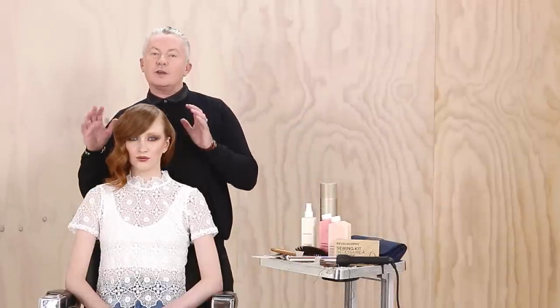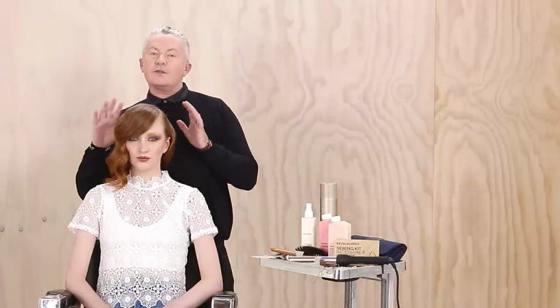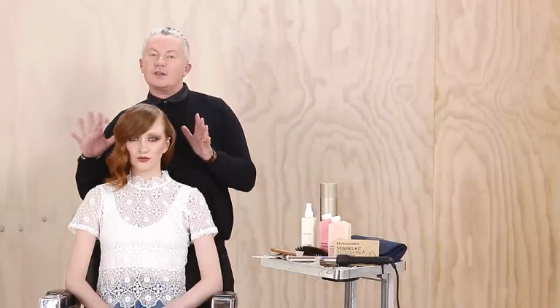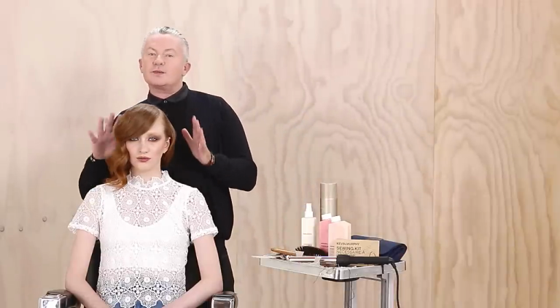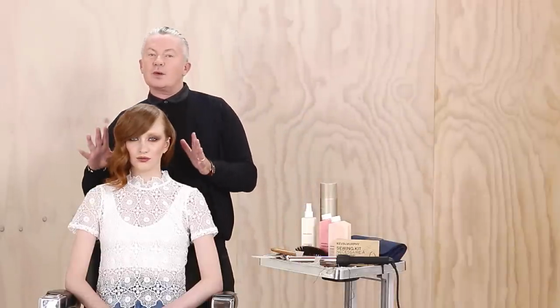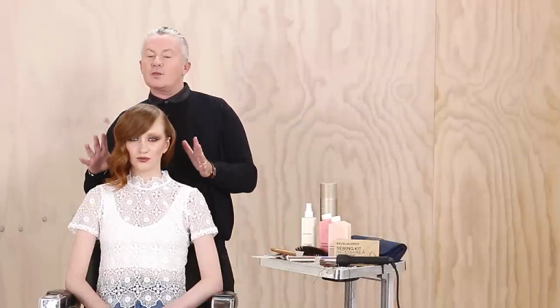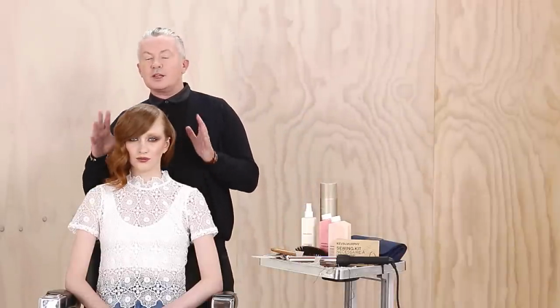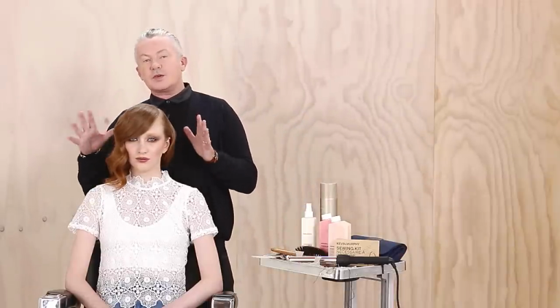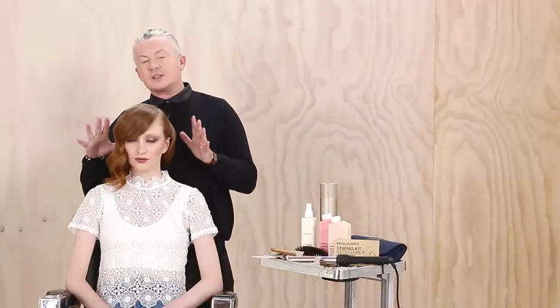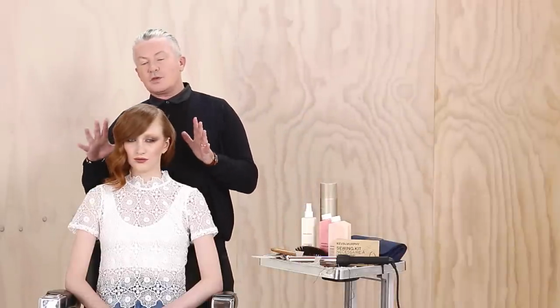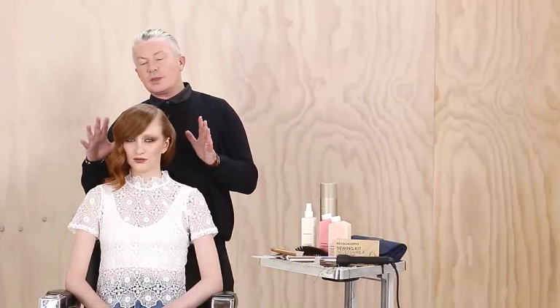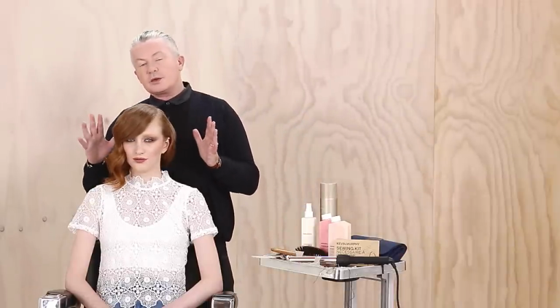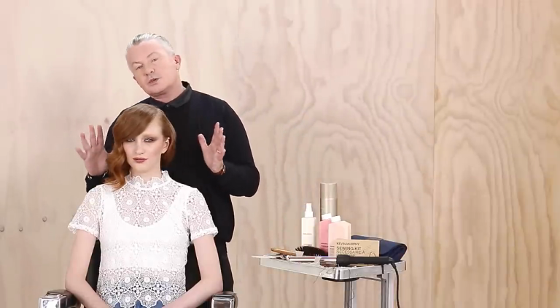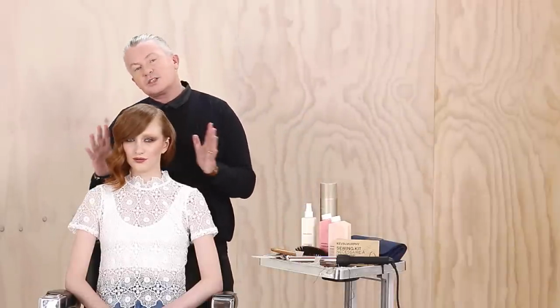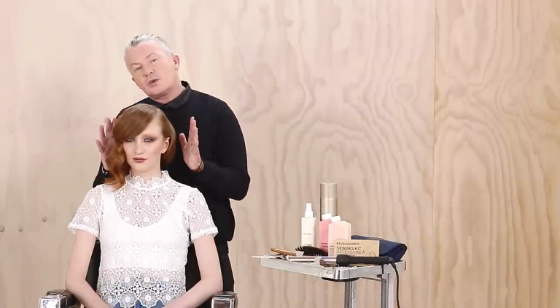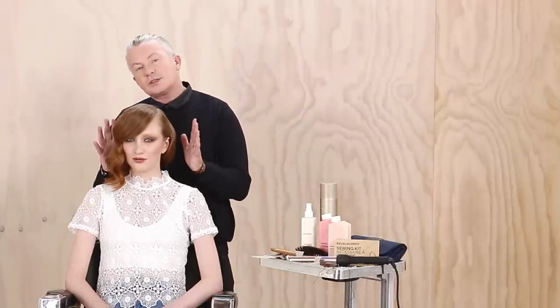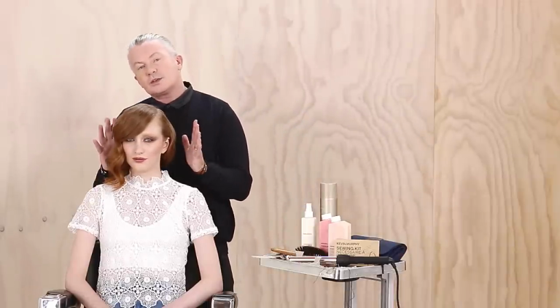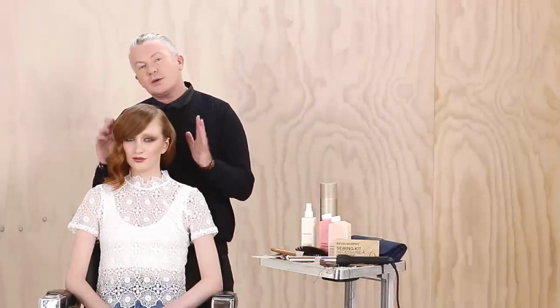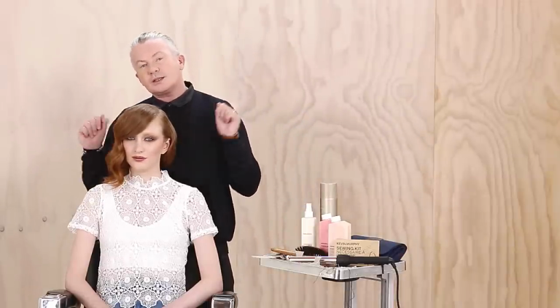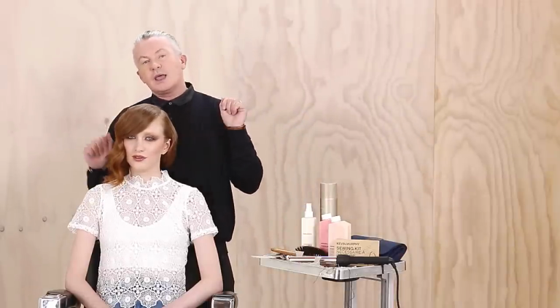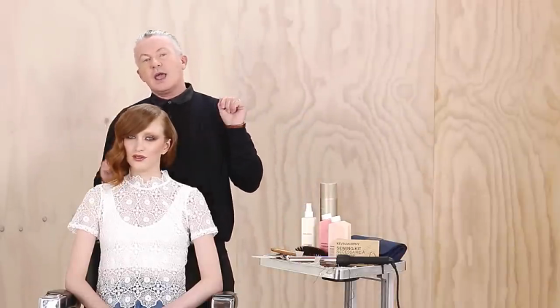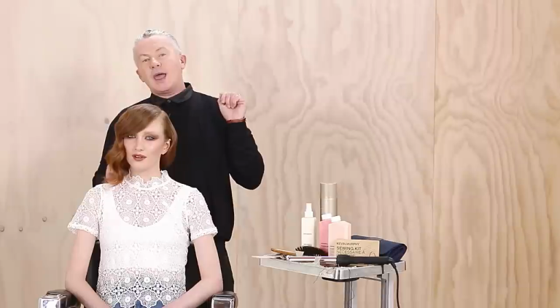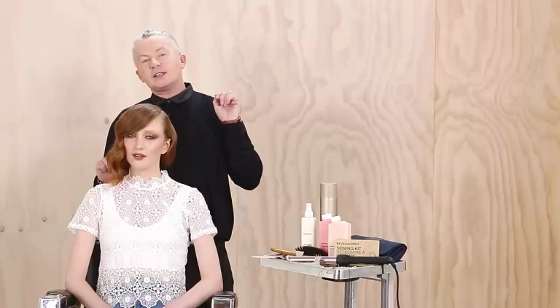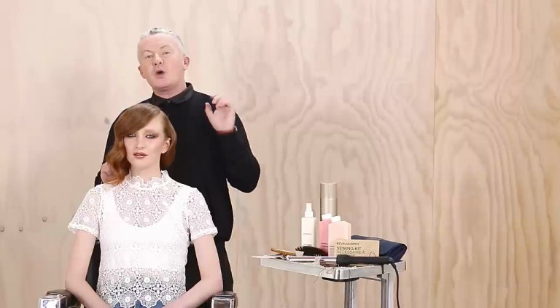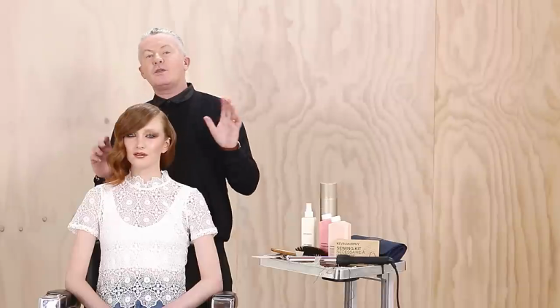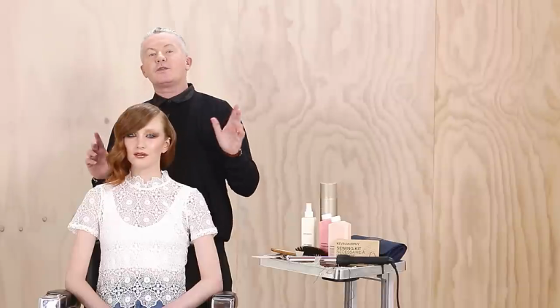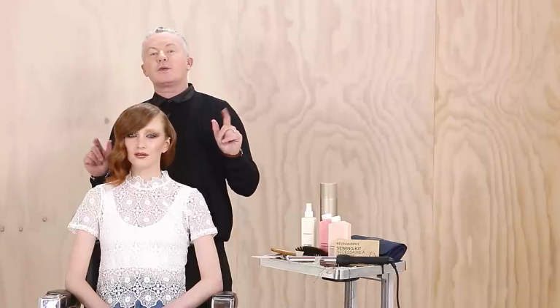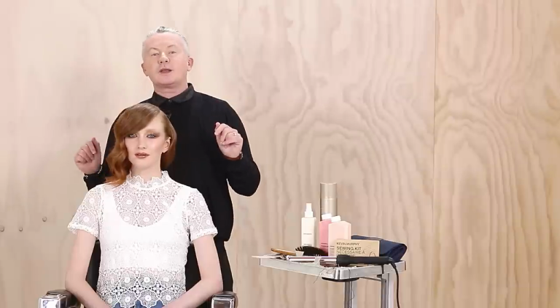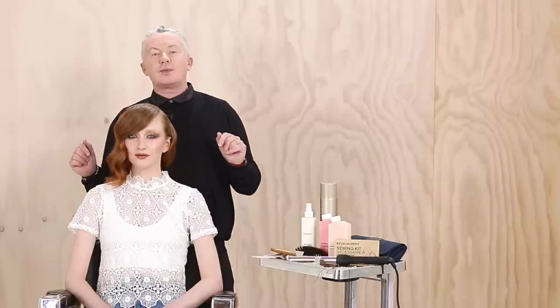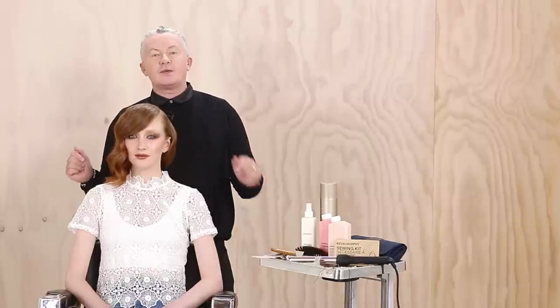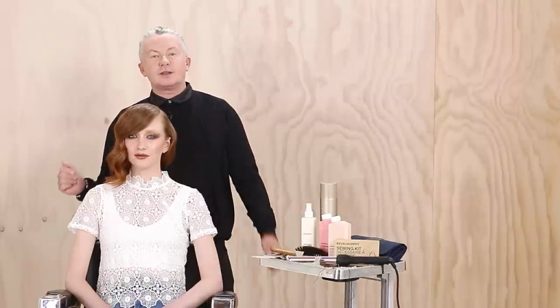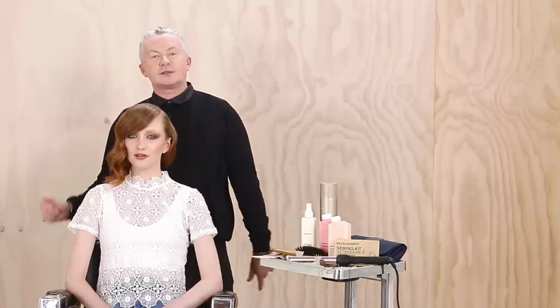Here is the final result of the classic look. It's a really fresh, modern way to transform the hair into a smaller silhouette, and it's perfect for red carpet events.